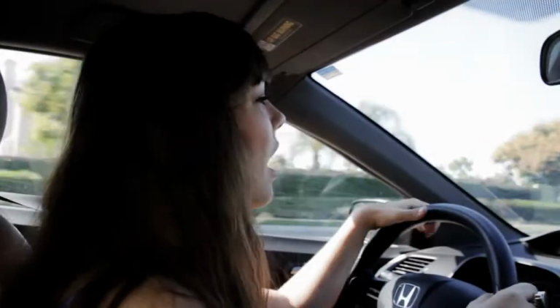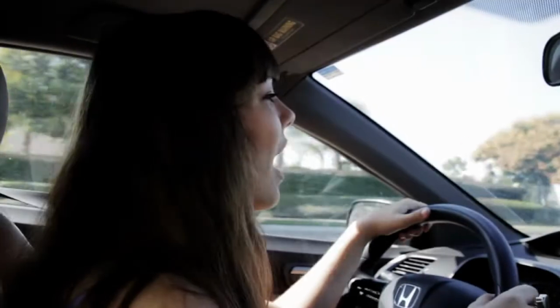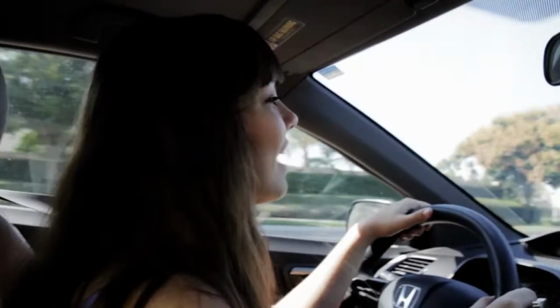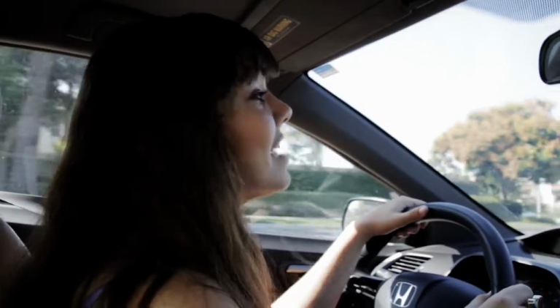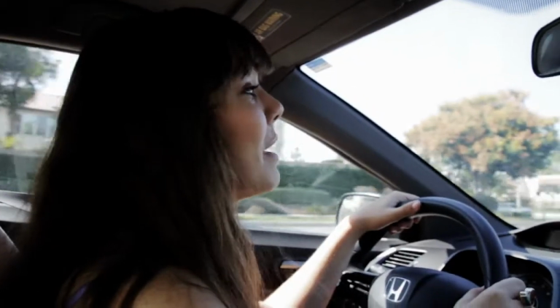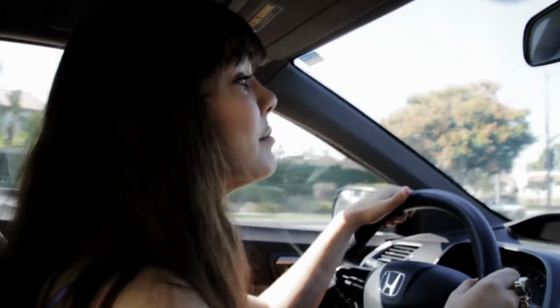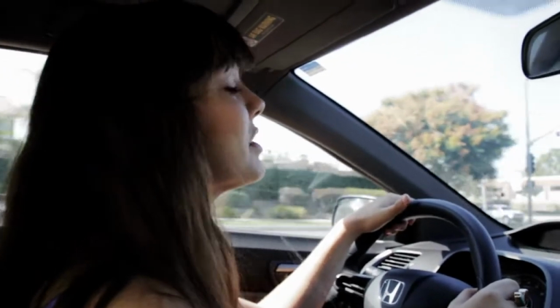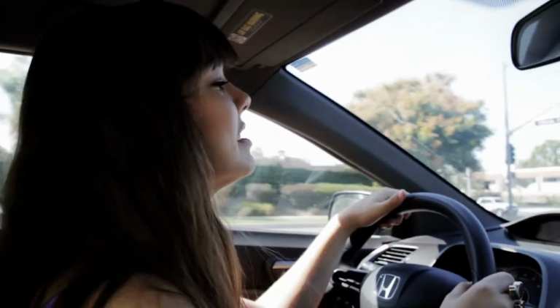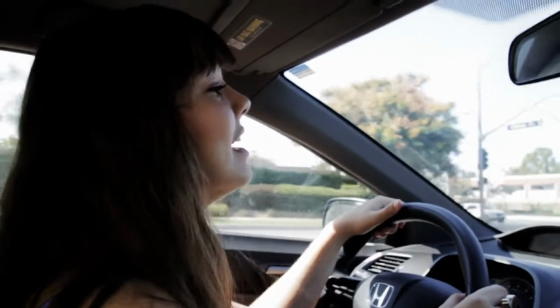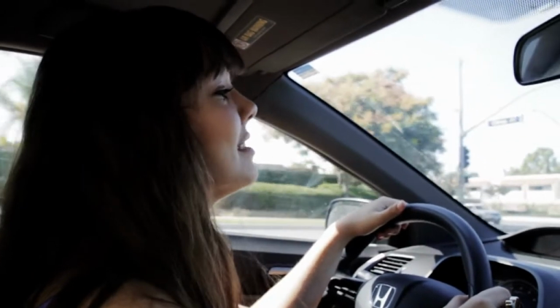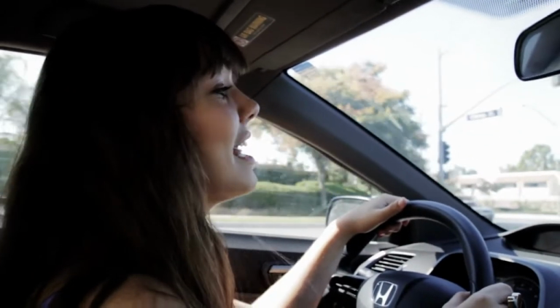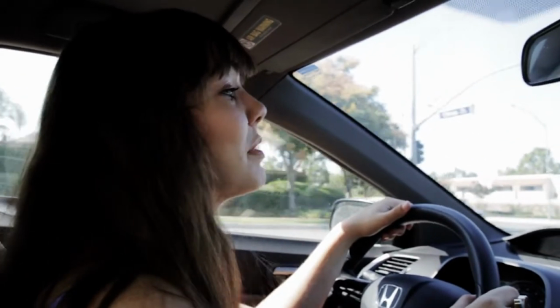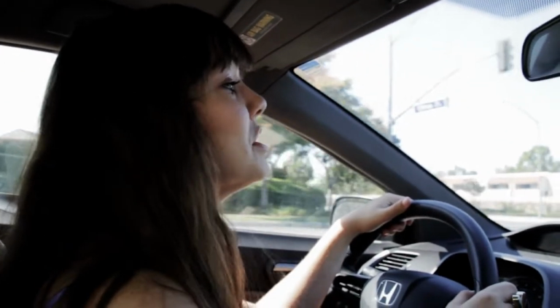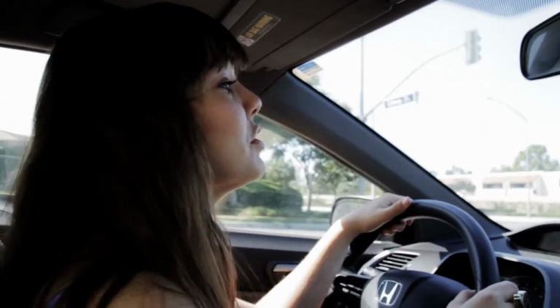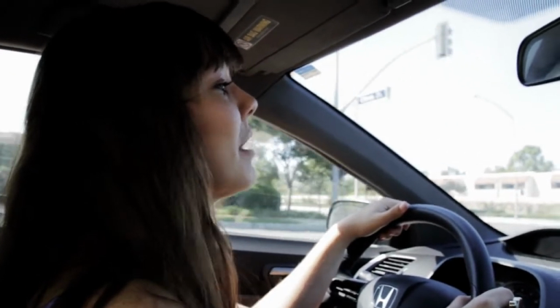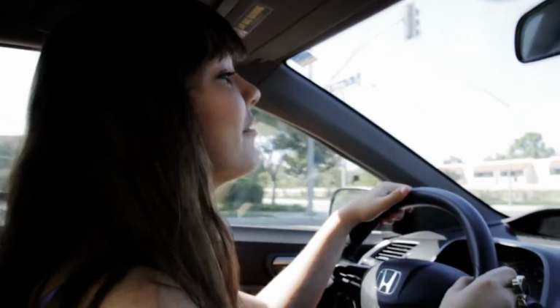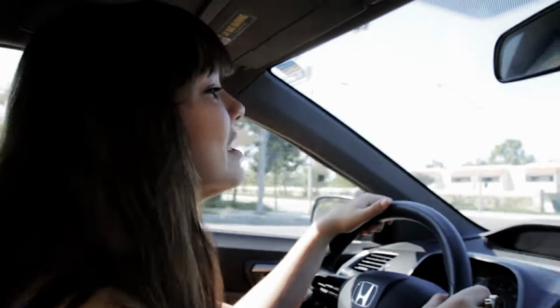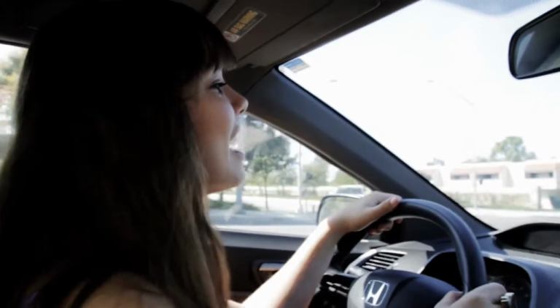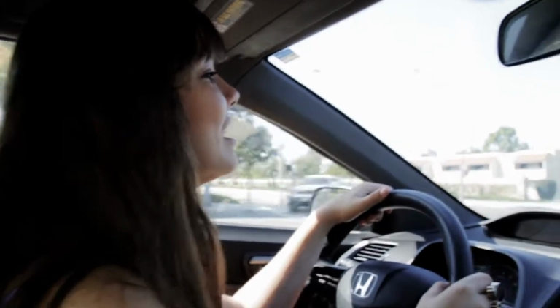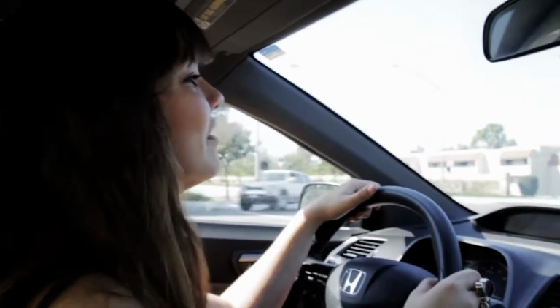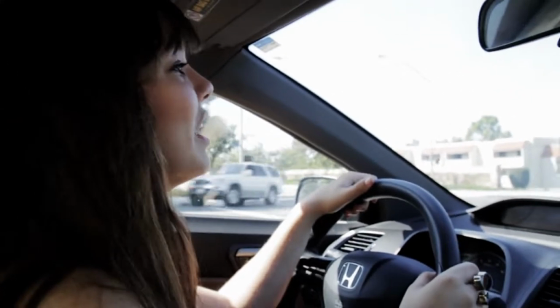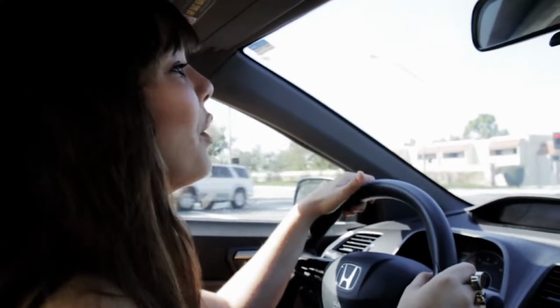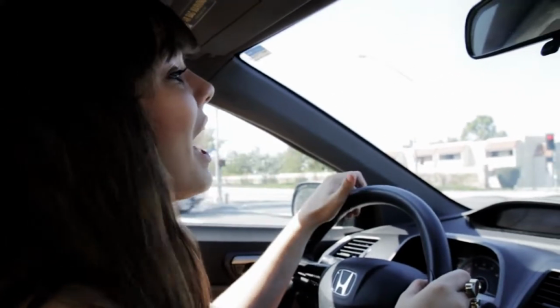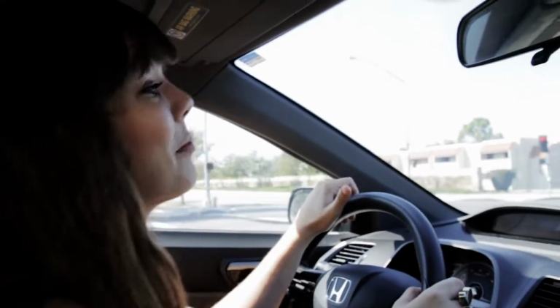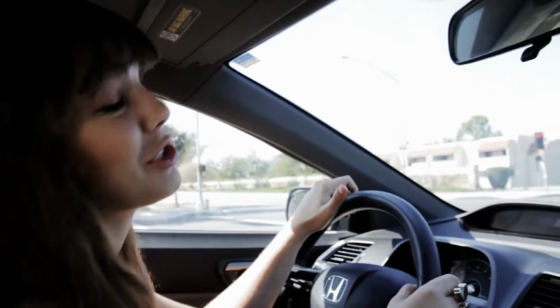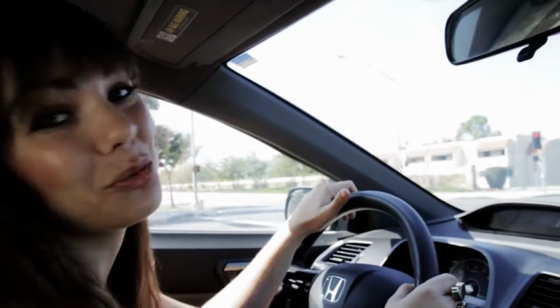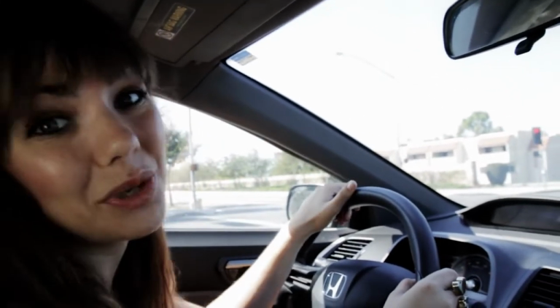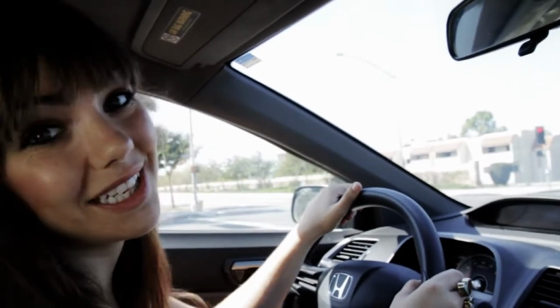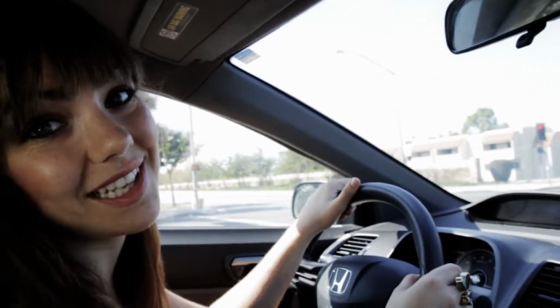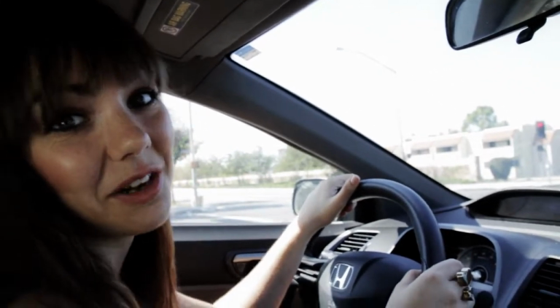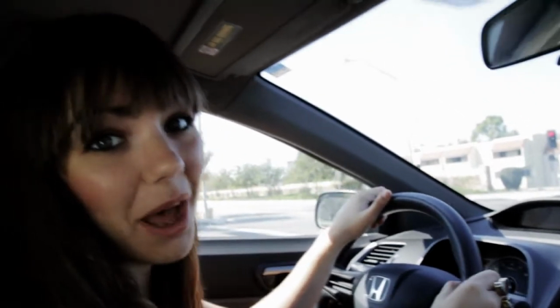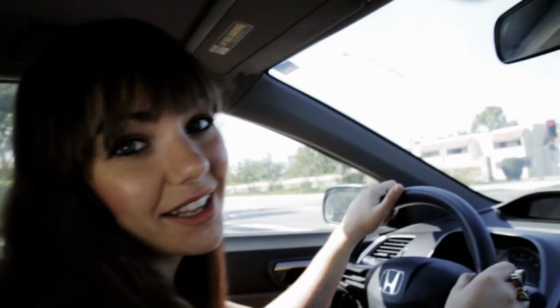Hi guys, my name is Christina, and today I'm going to be shooting my first science video. And I'm actually really excited about it.